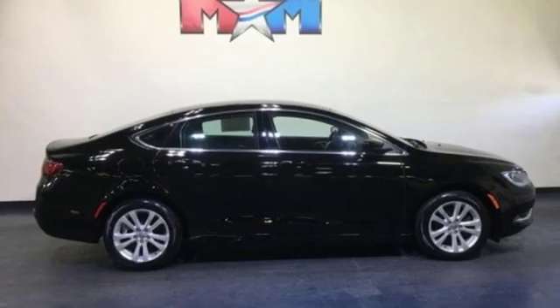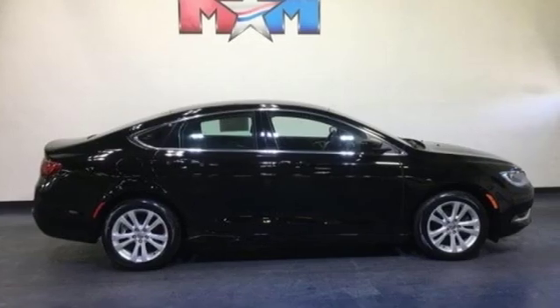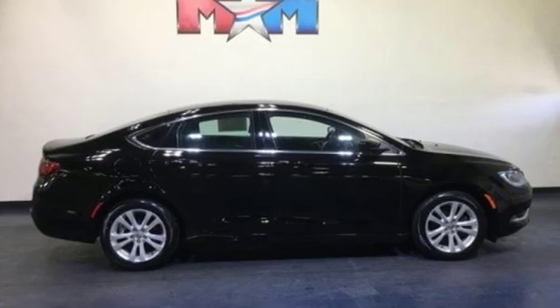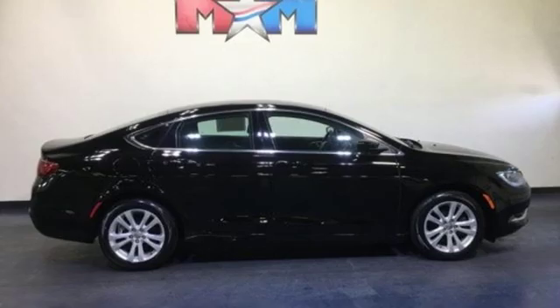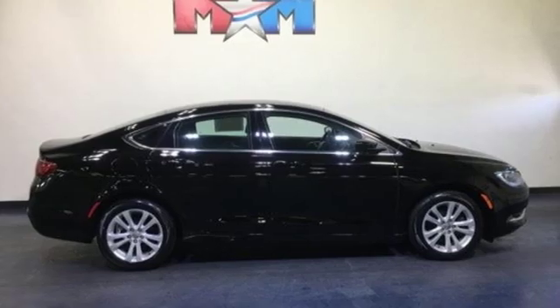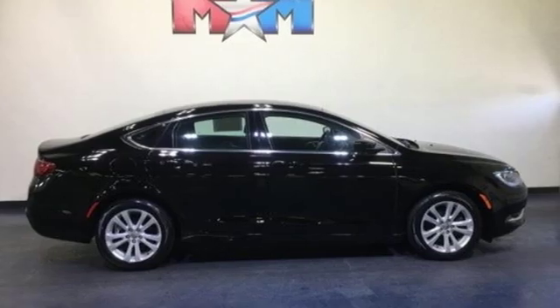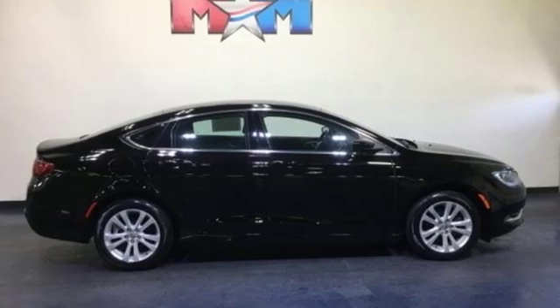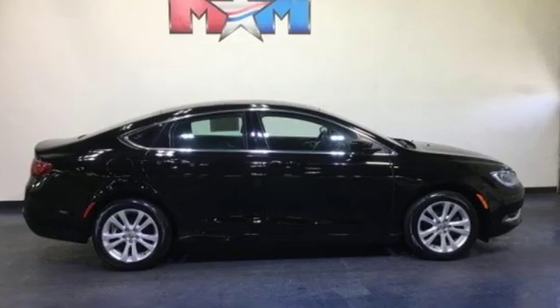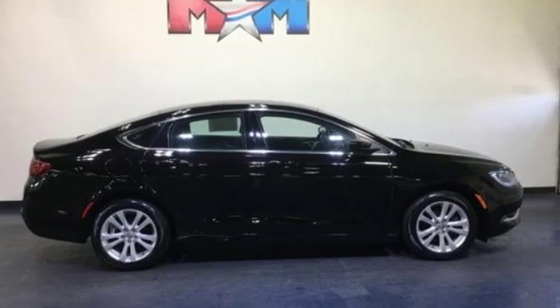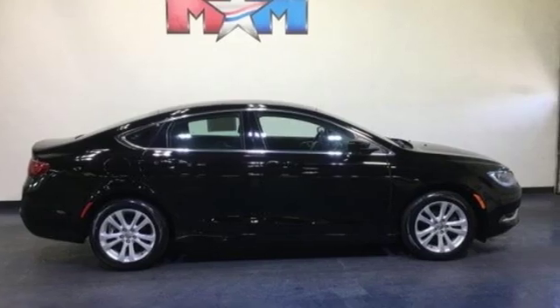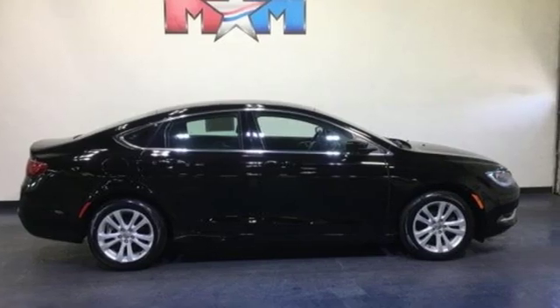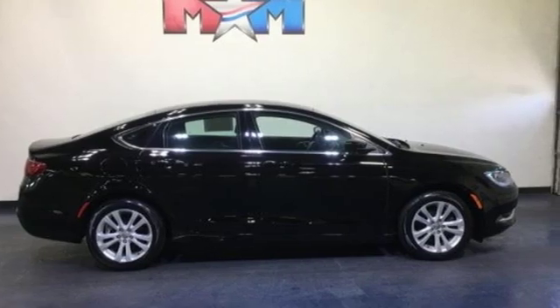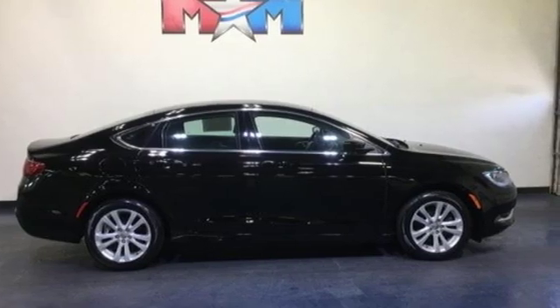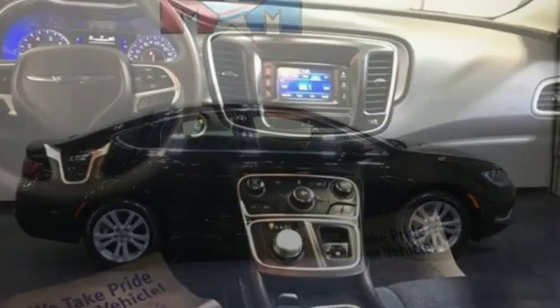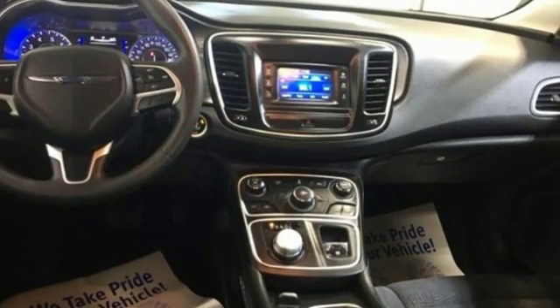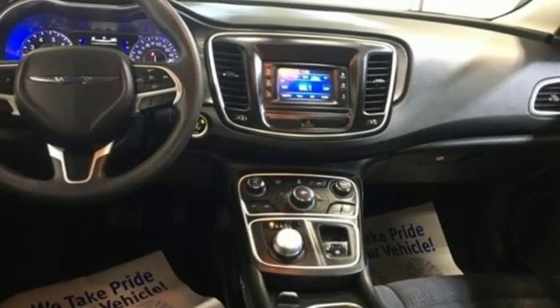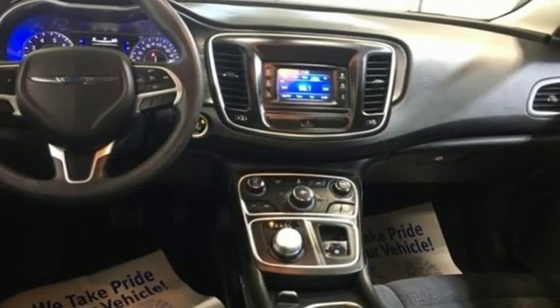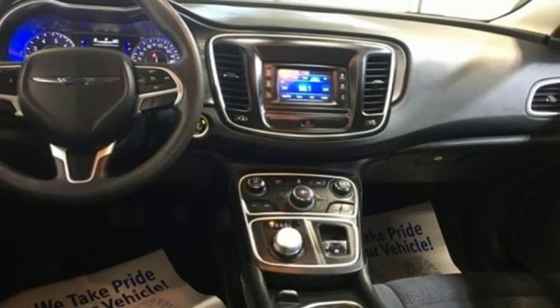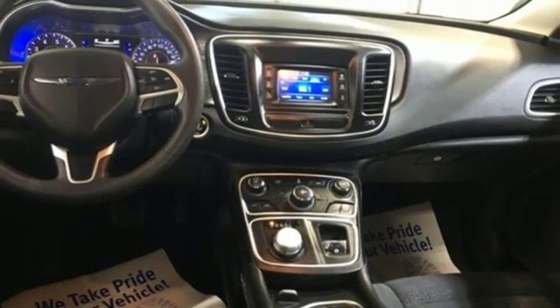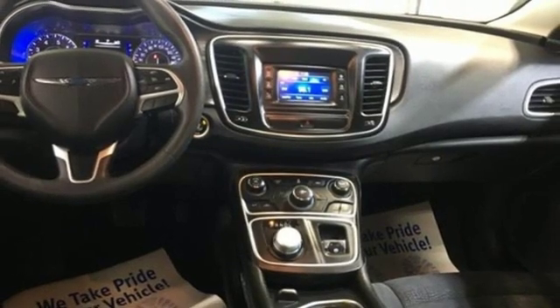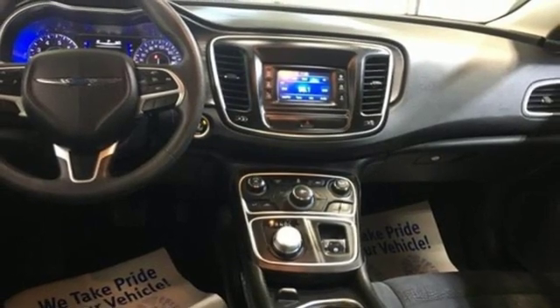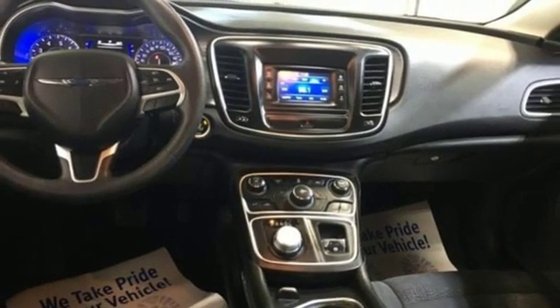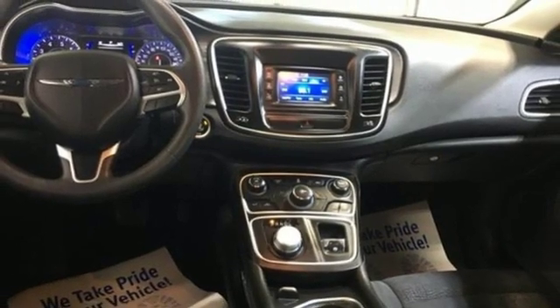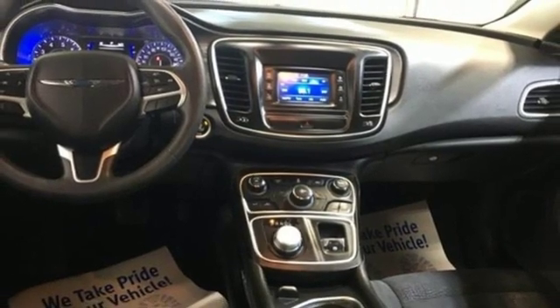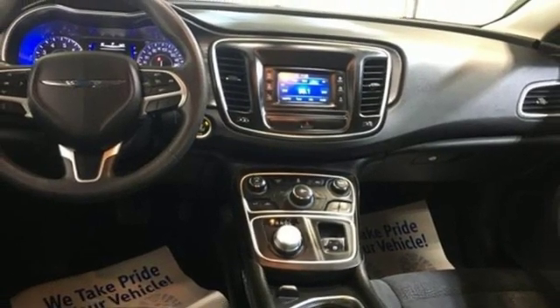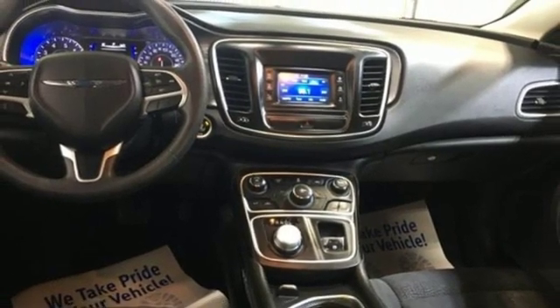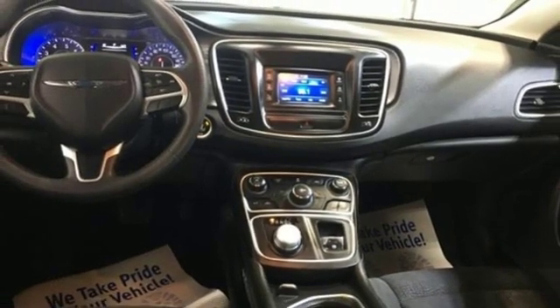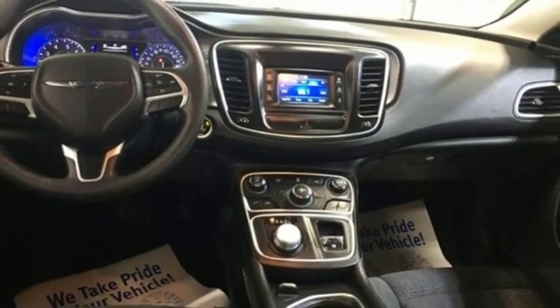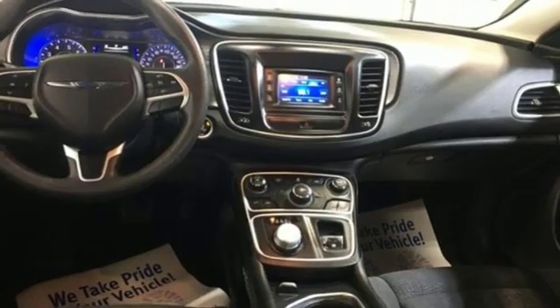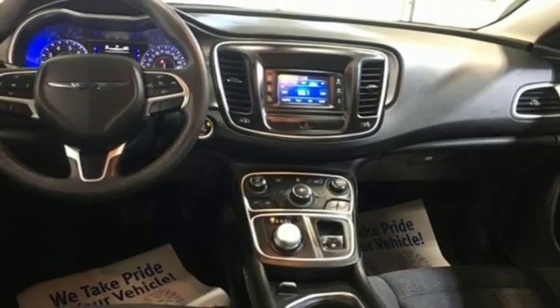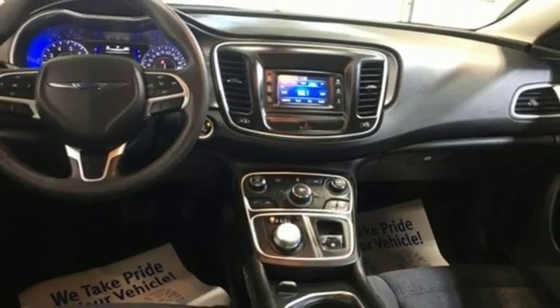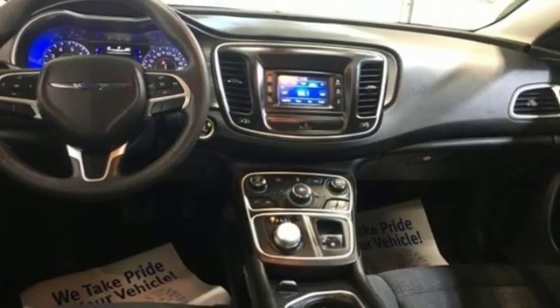Chrysler, where top flight engineering meets affordable luxury. You need to drive it to believe it. See it for yourself today.